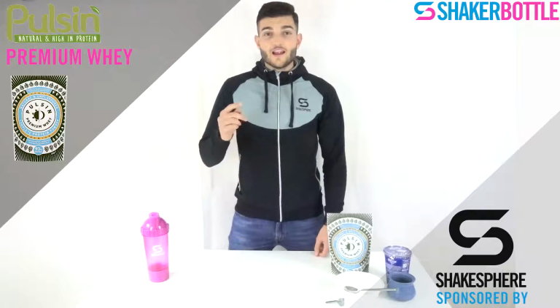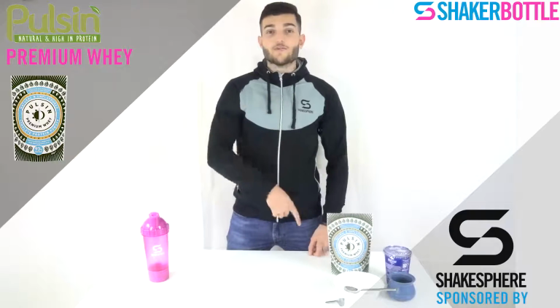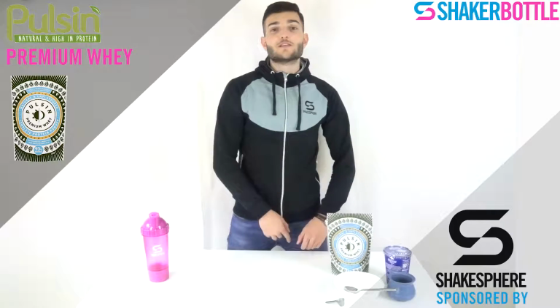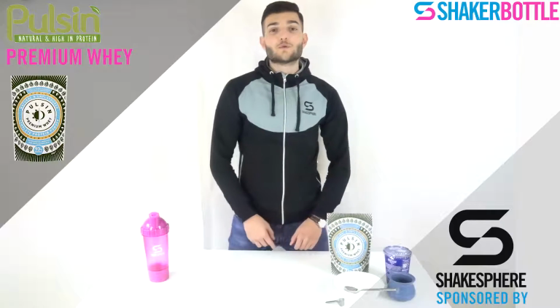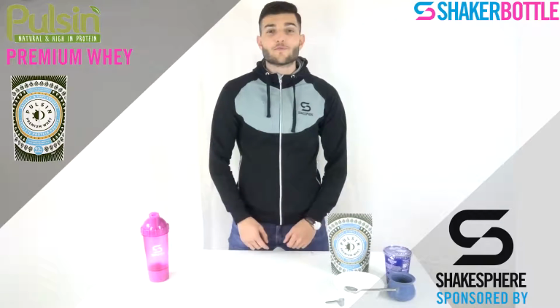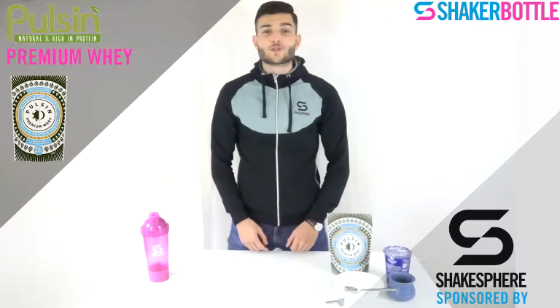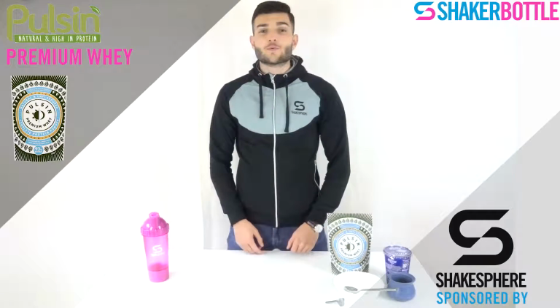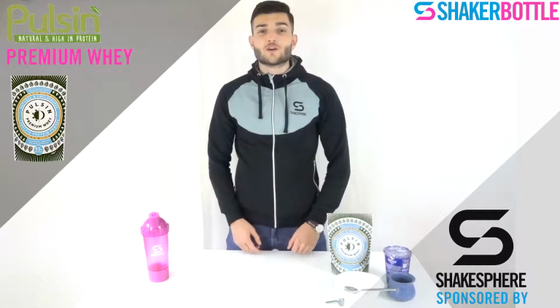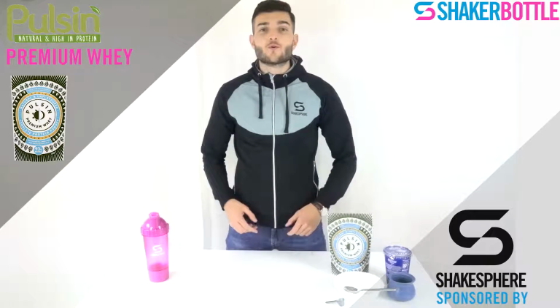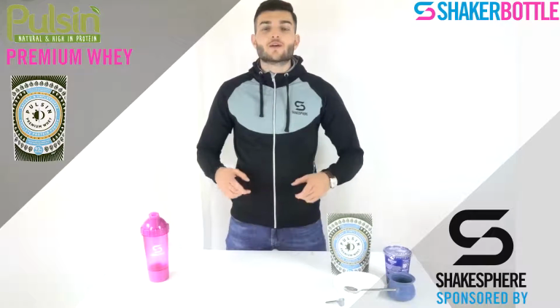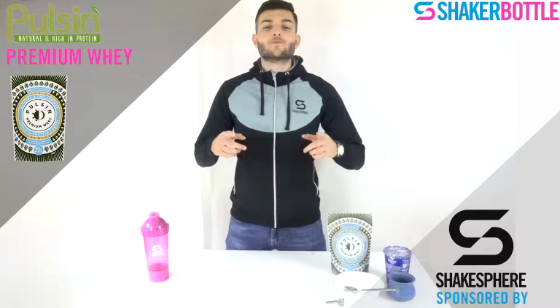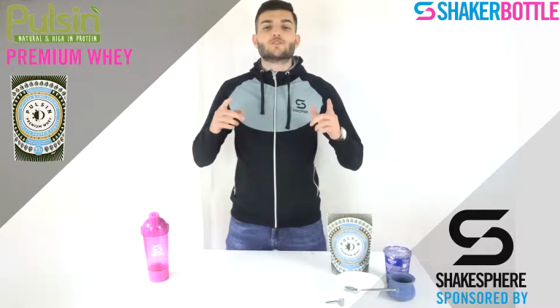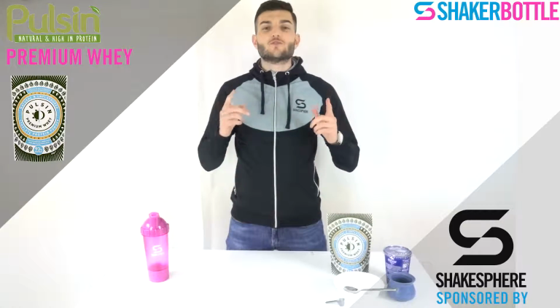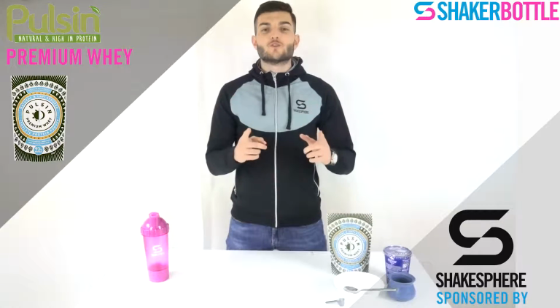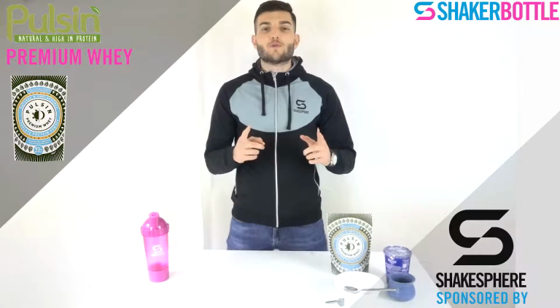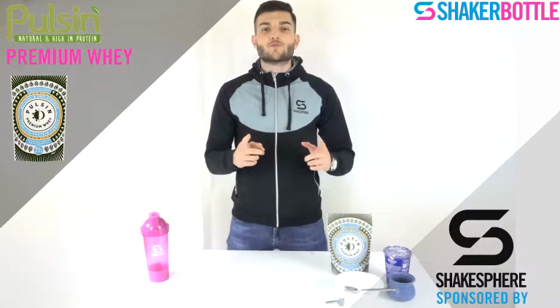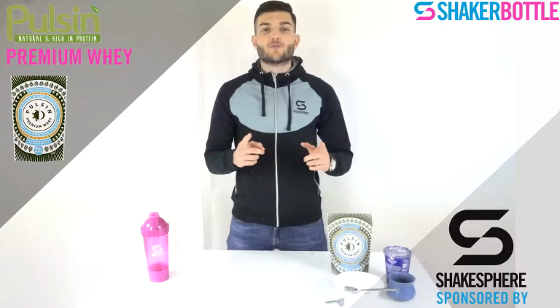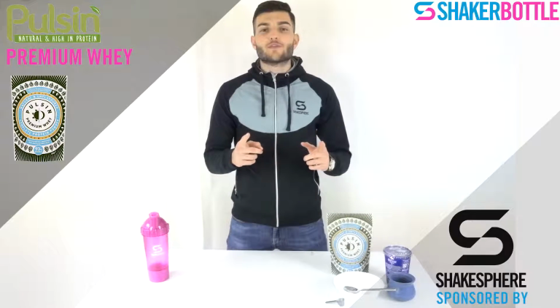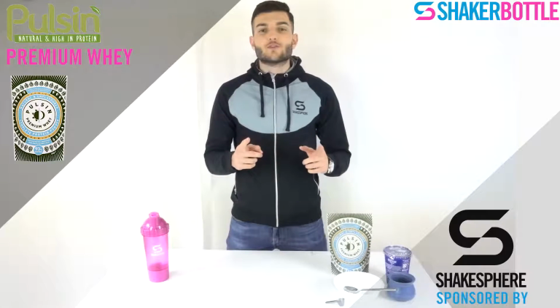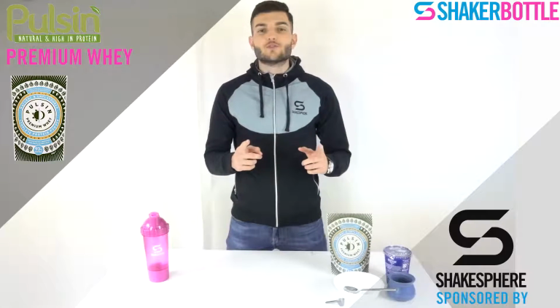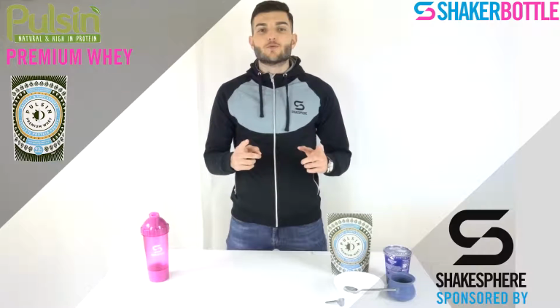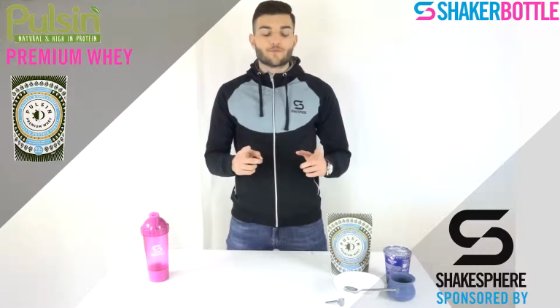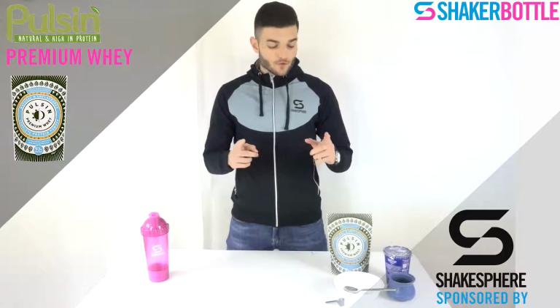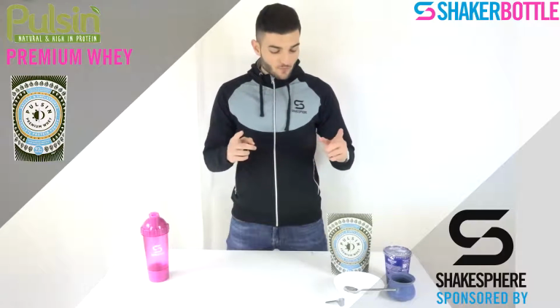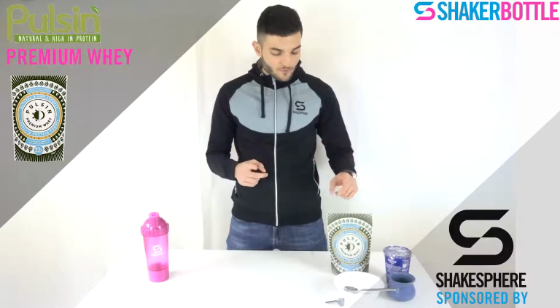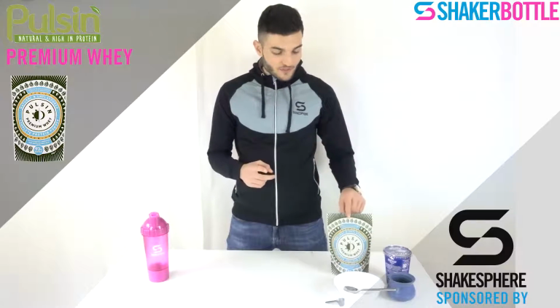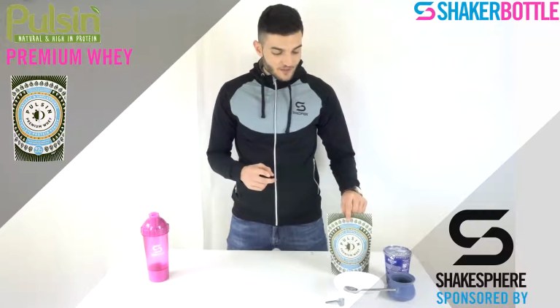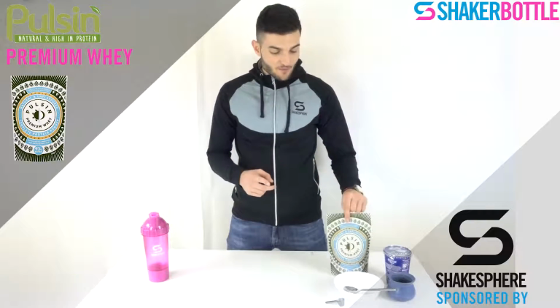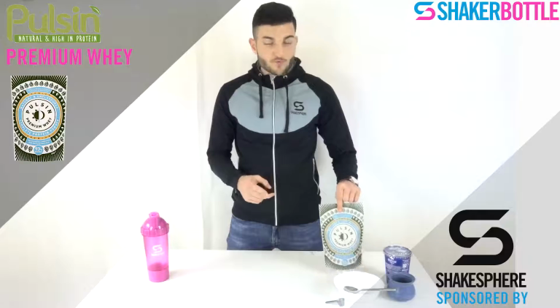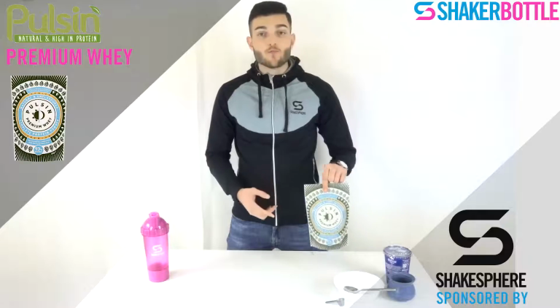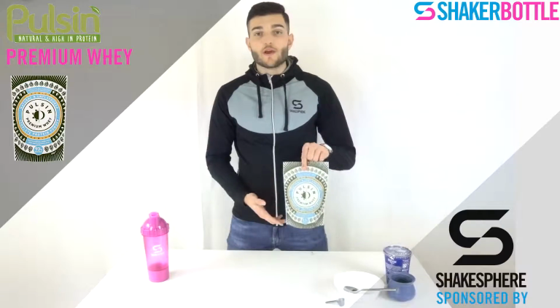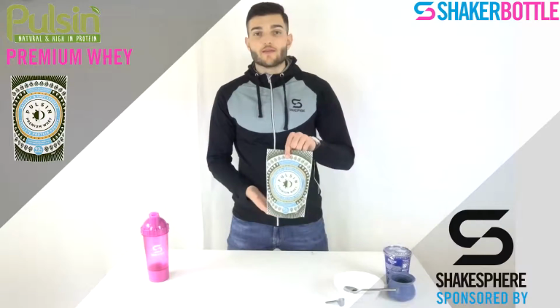Hey everybody, this is Pierre from Chico Portal. Welcome to this new supplementary video. Today we review the Pulsine Premium Whey.